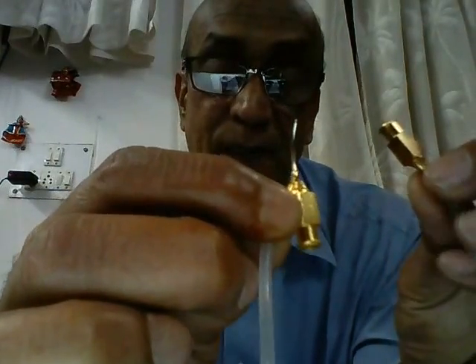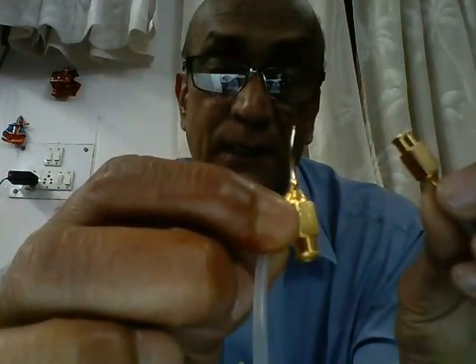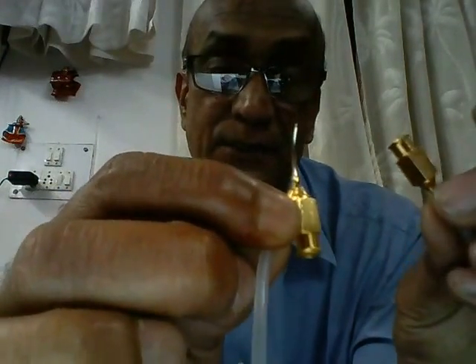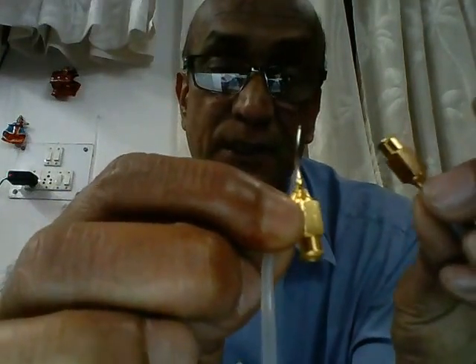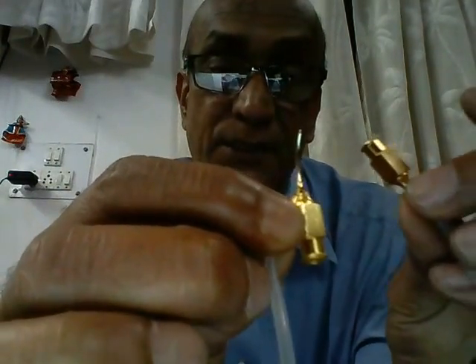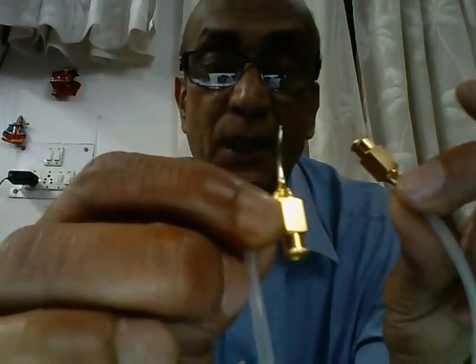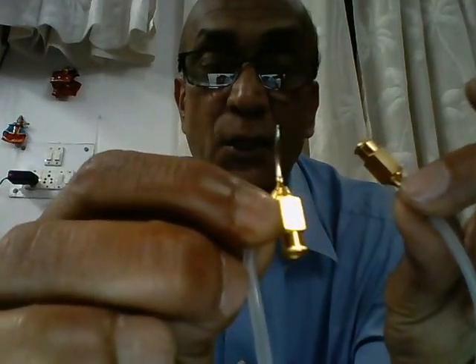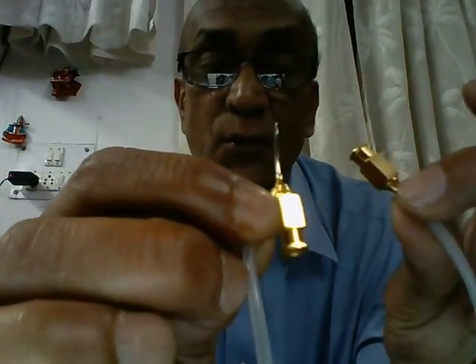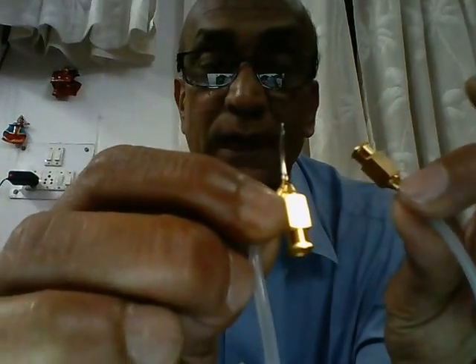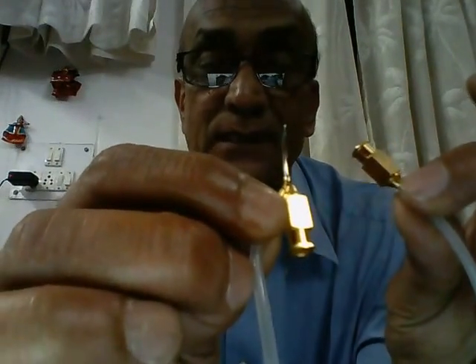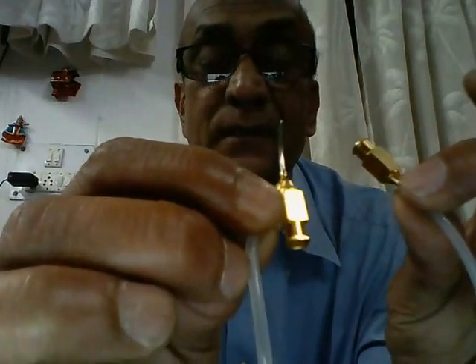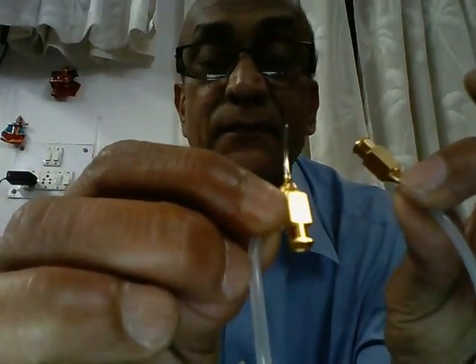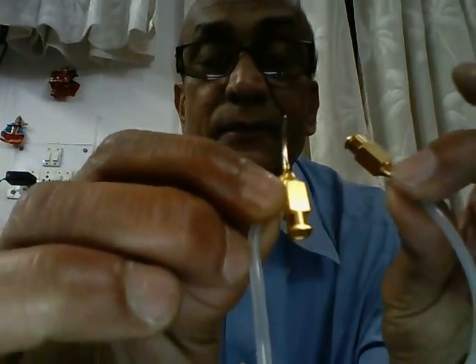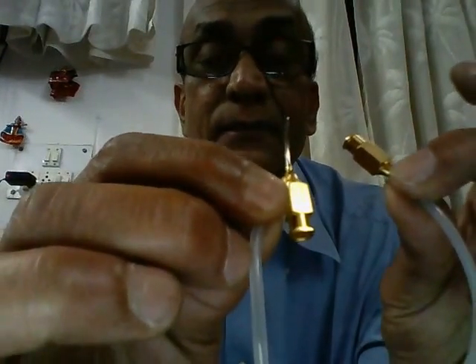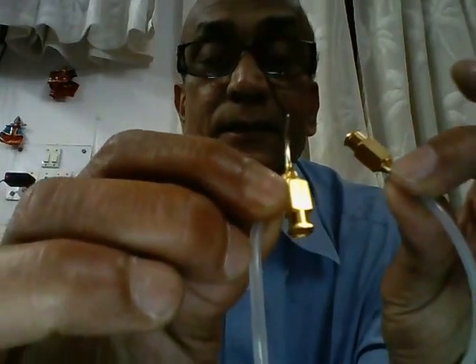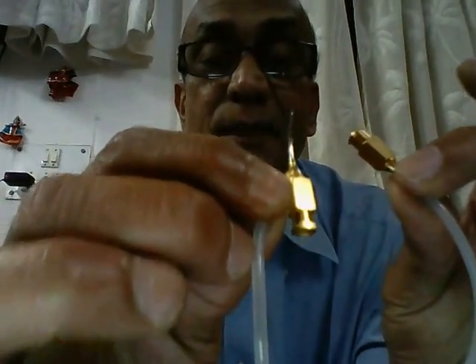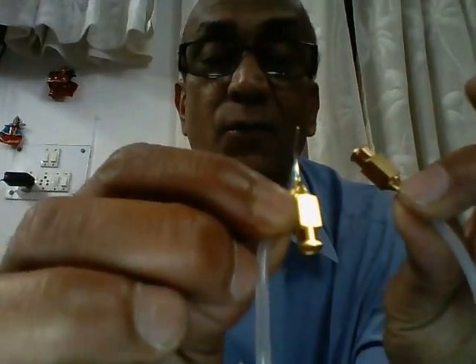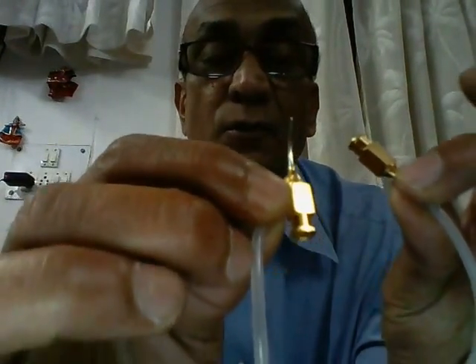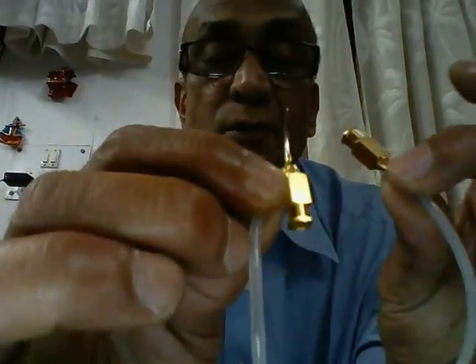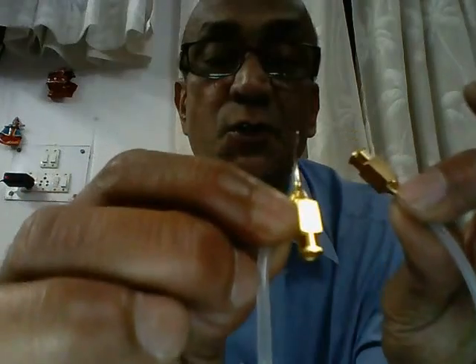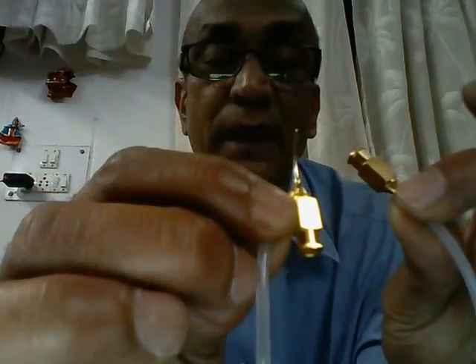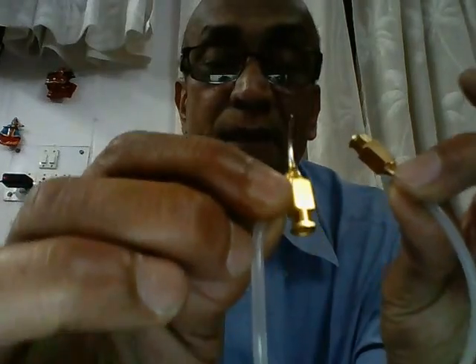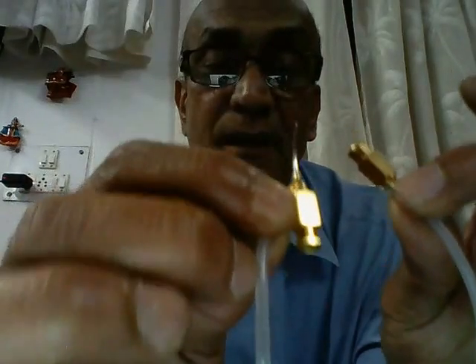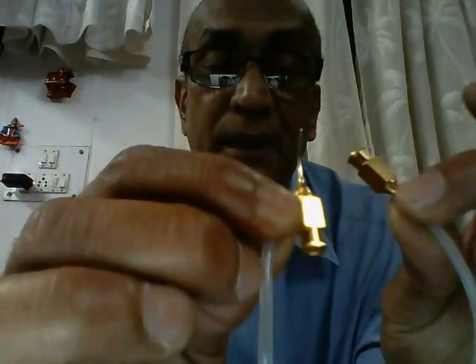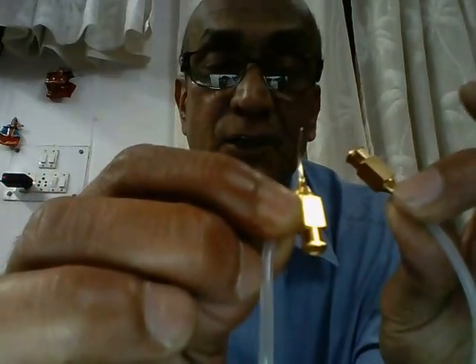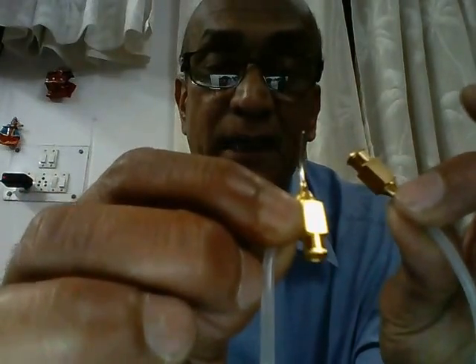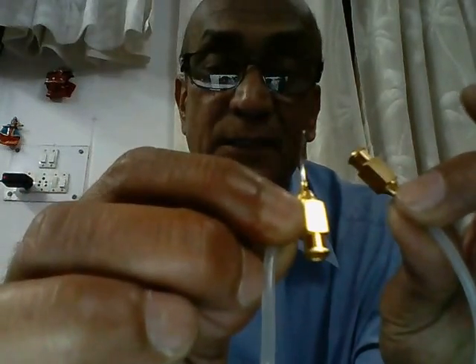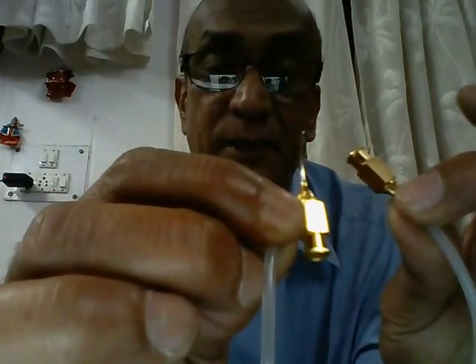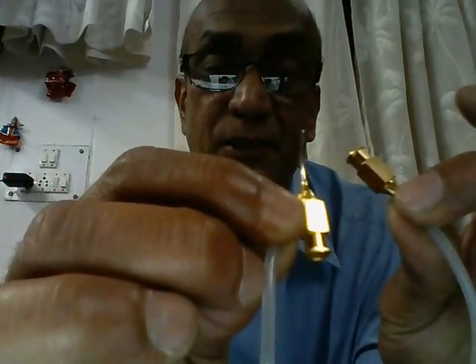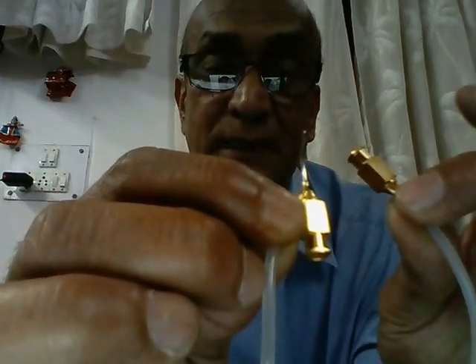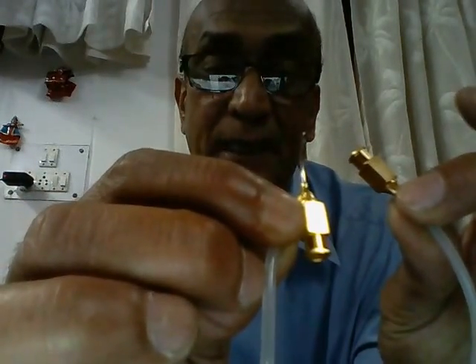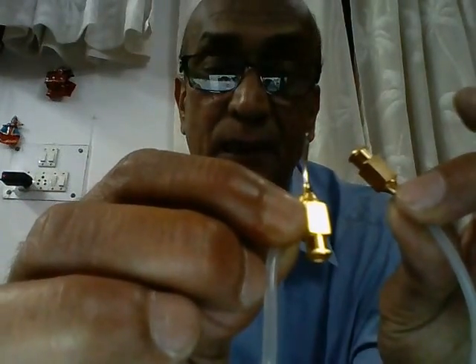This is known as the Simcoe two-way irrigation aspiration cannula.